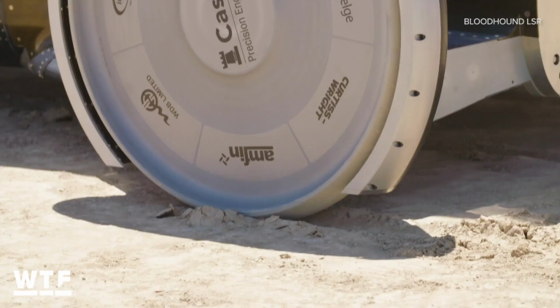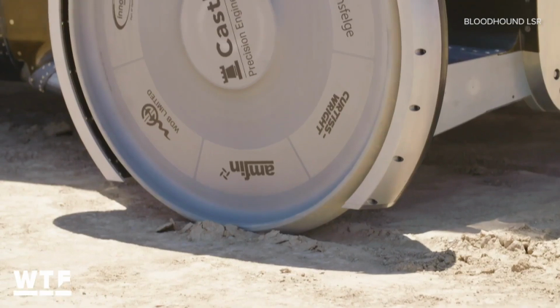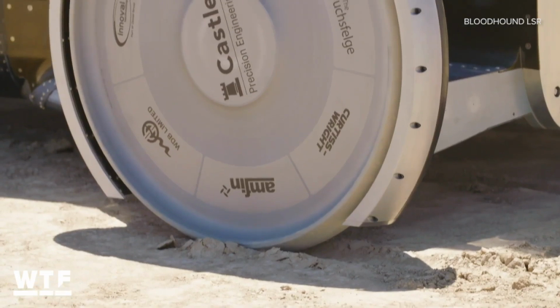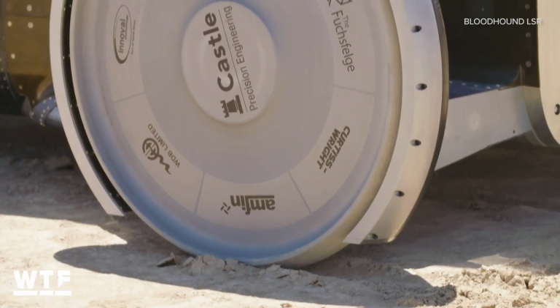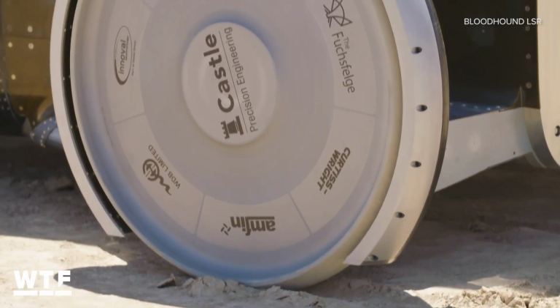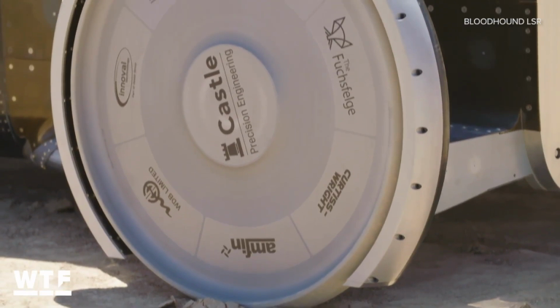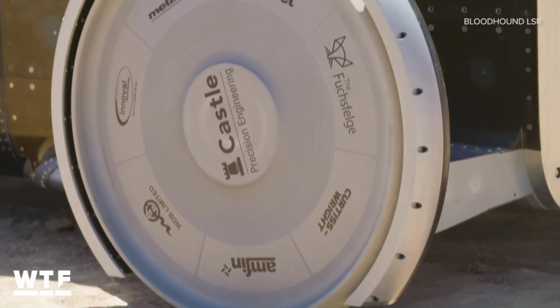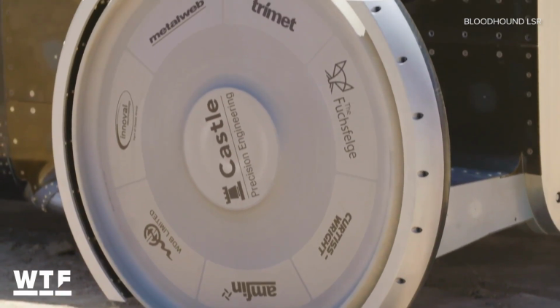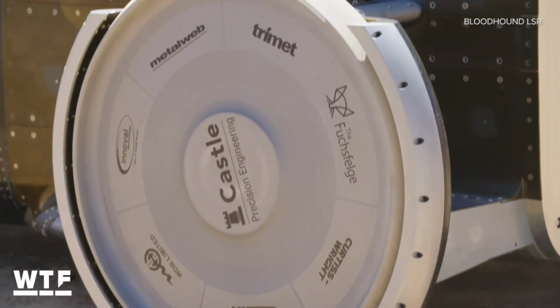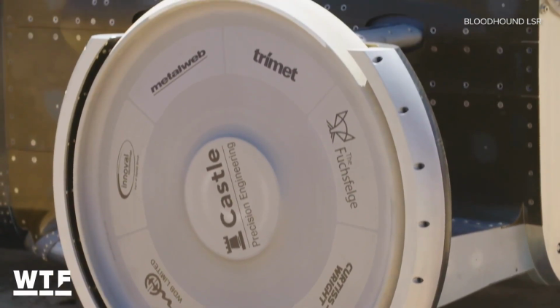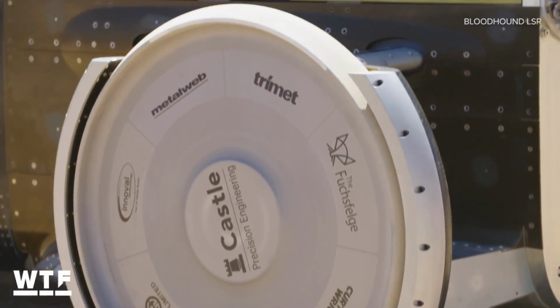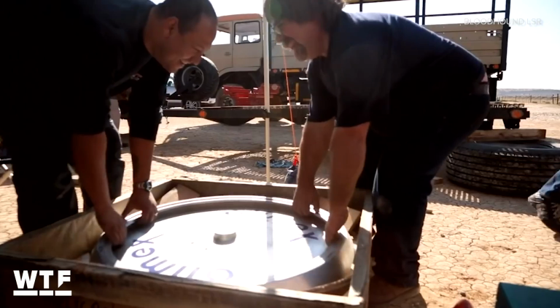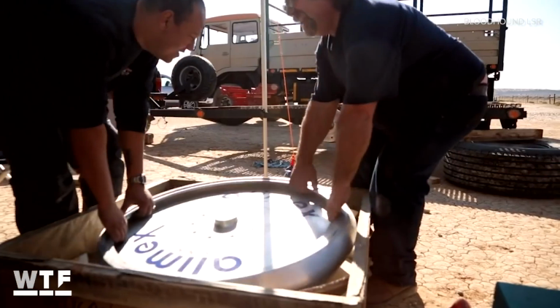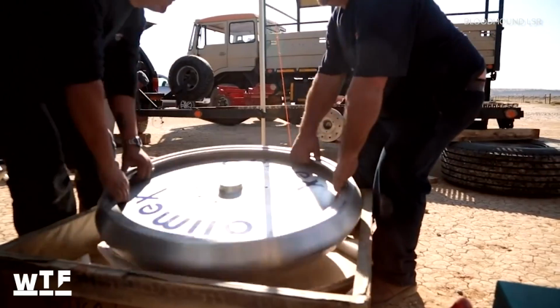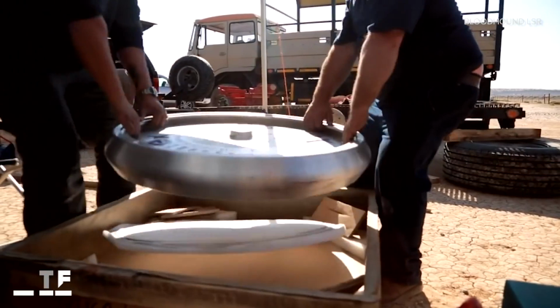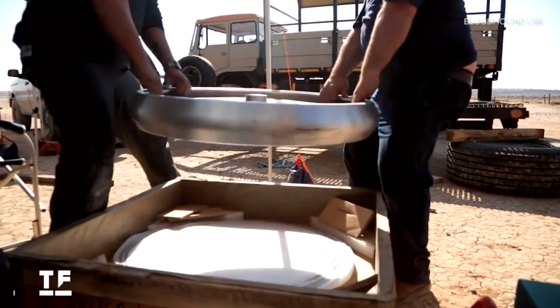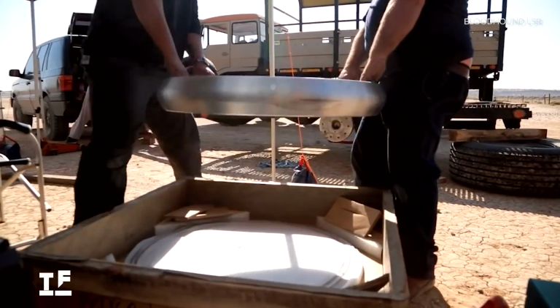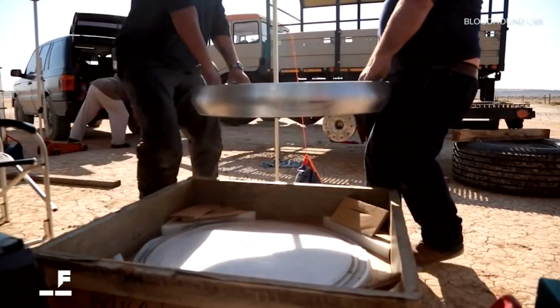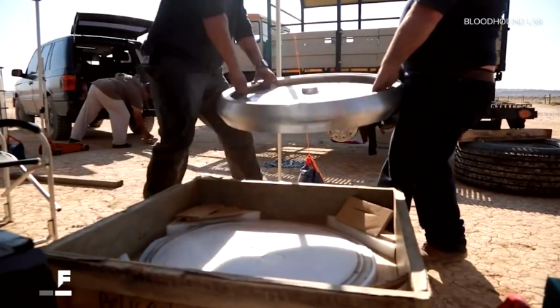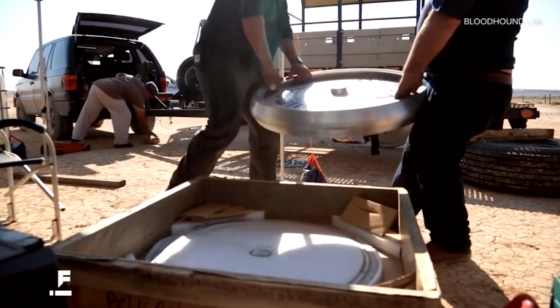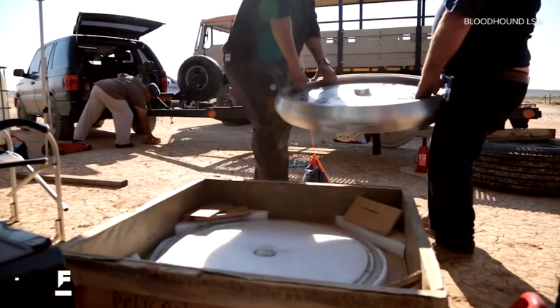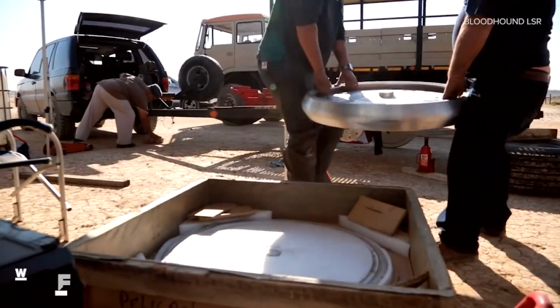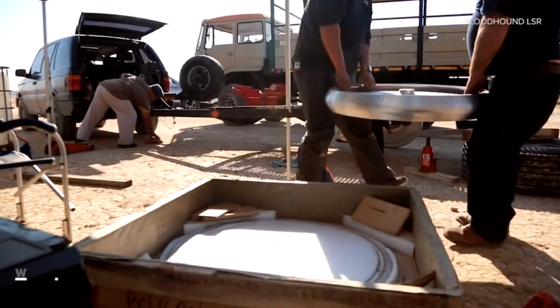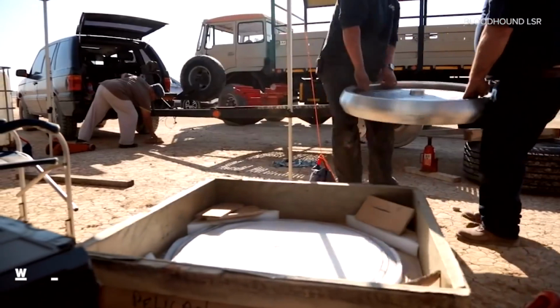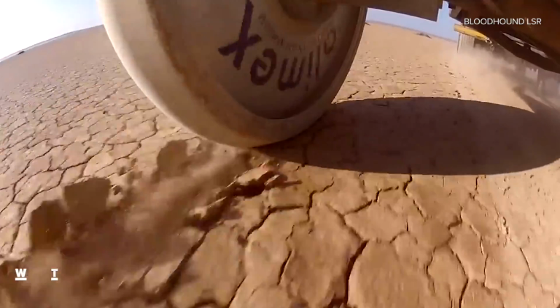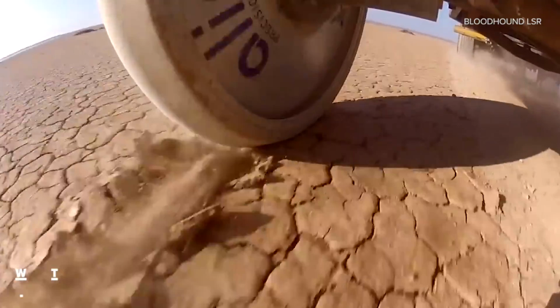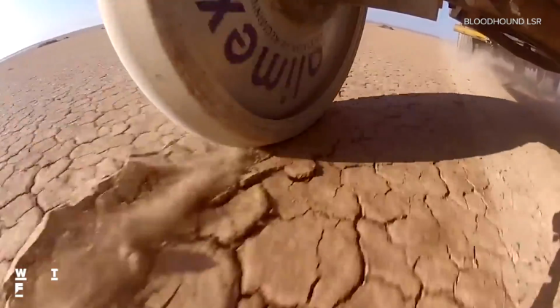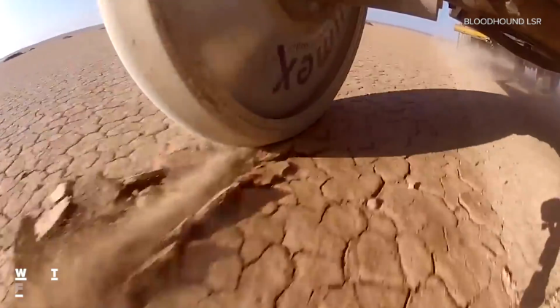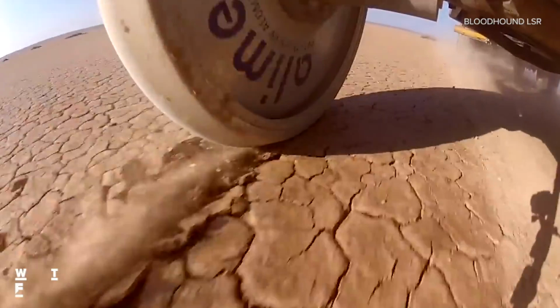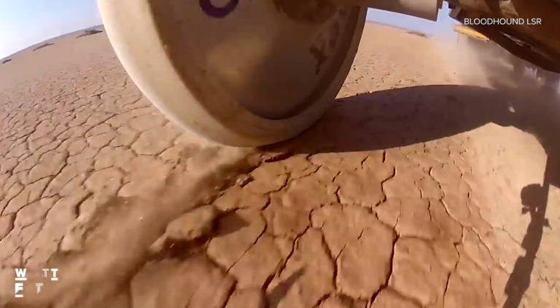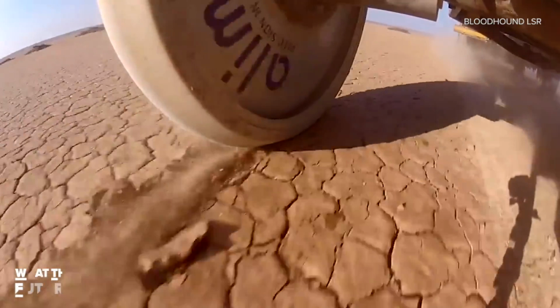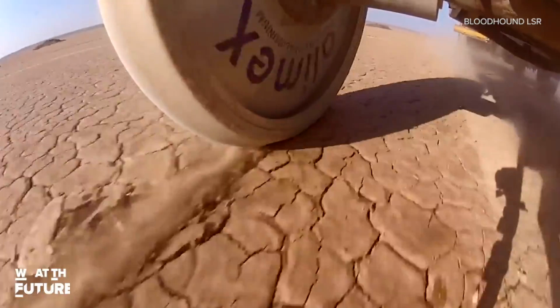The wheels are solid aluminum discs, which means there's no risk of a blowout. The flip side of that is that they don't provide too much grip.